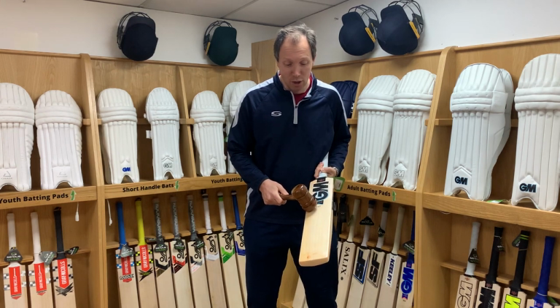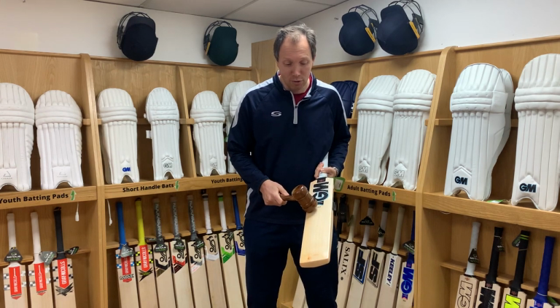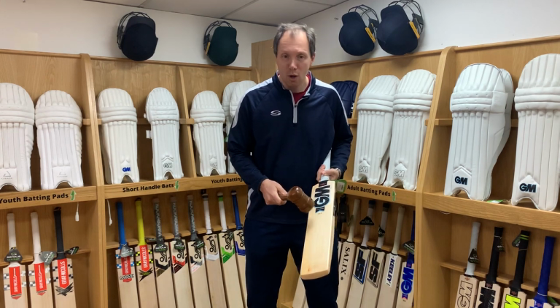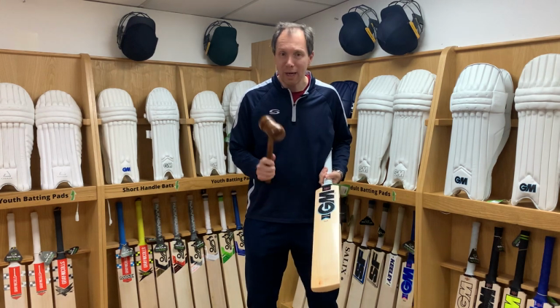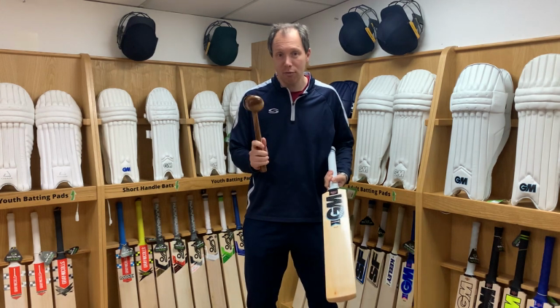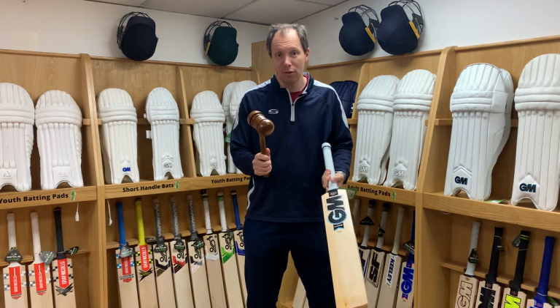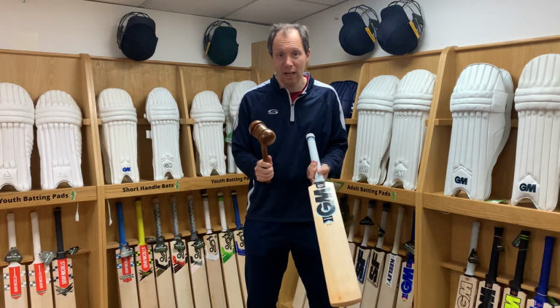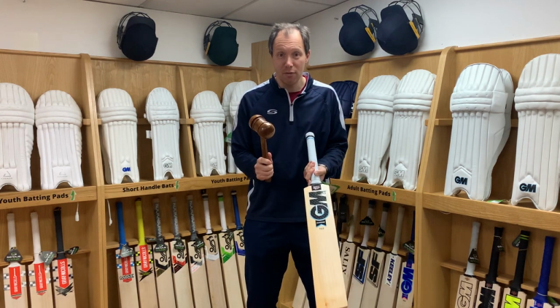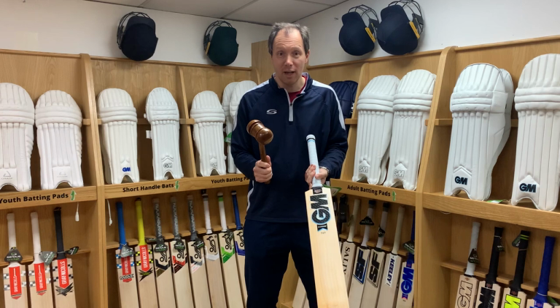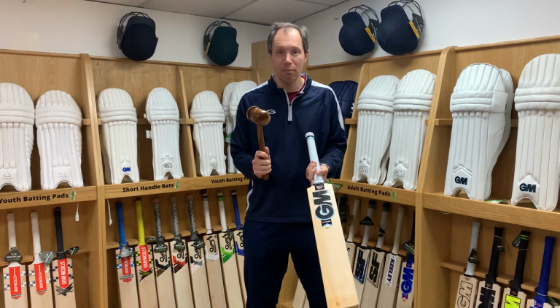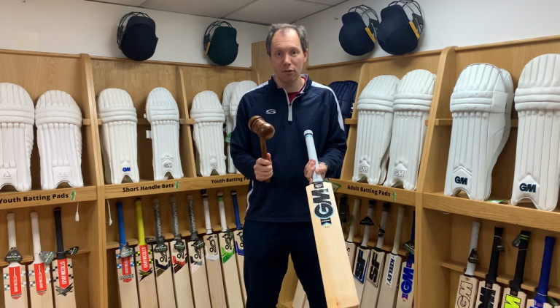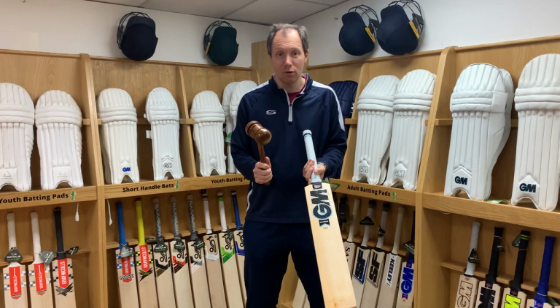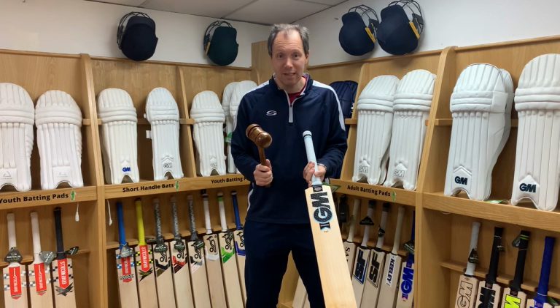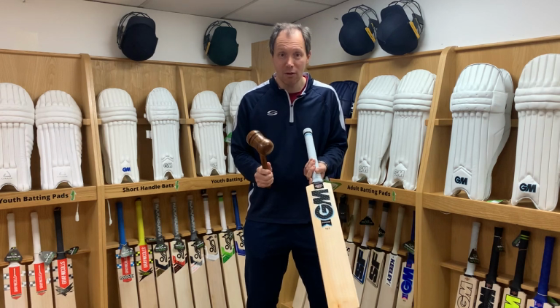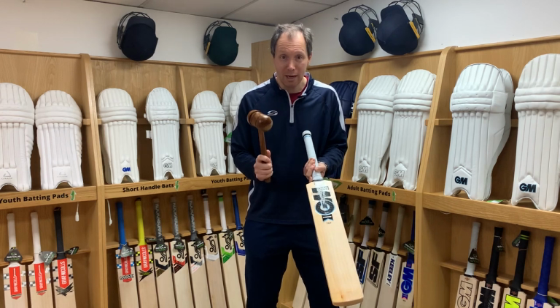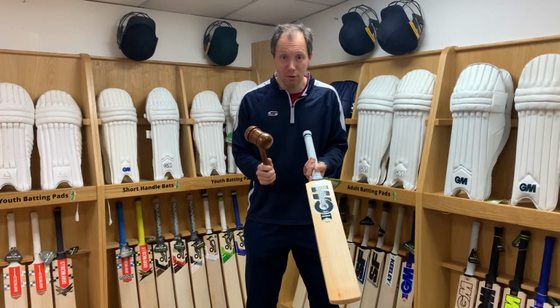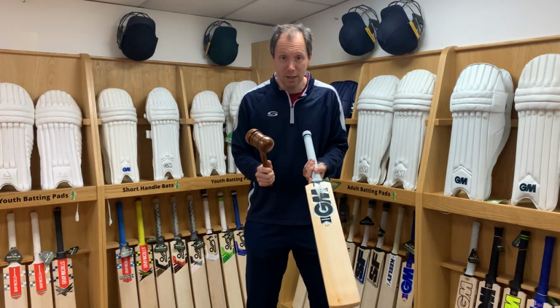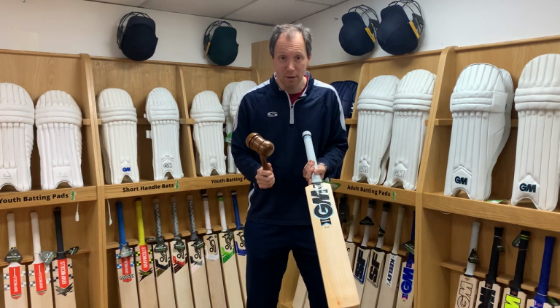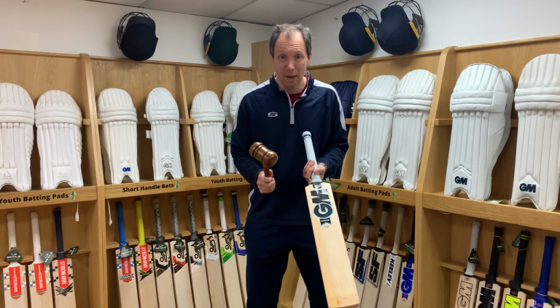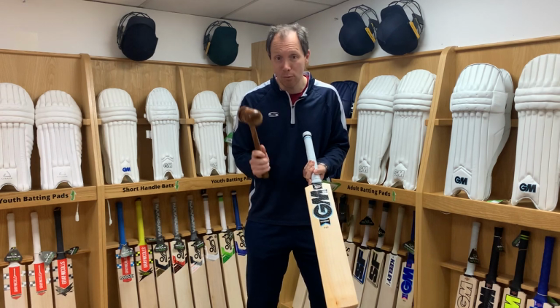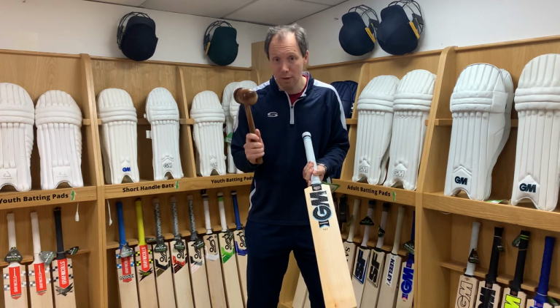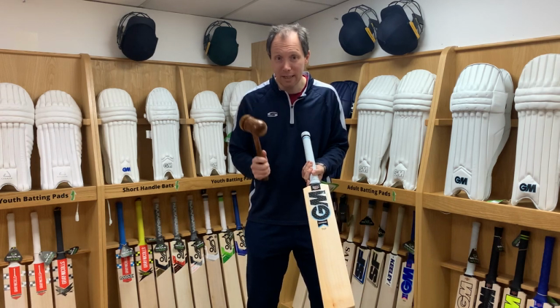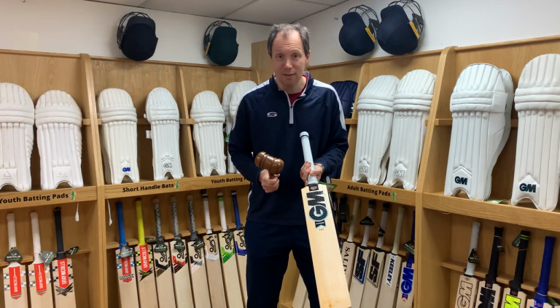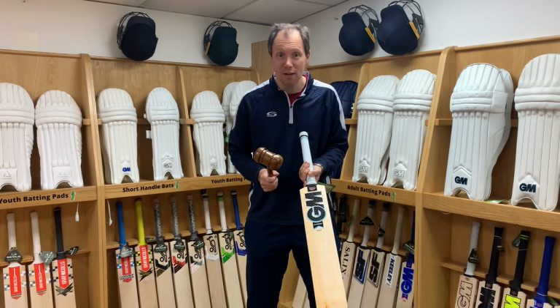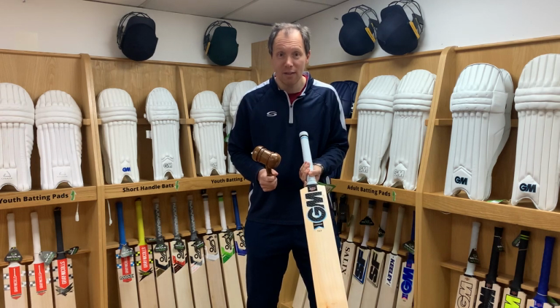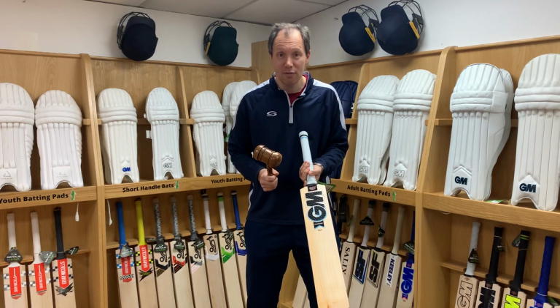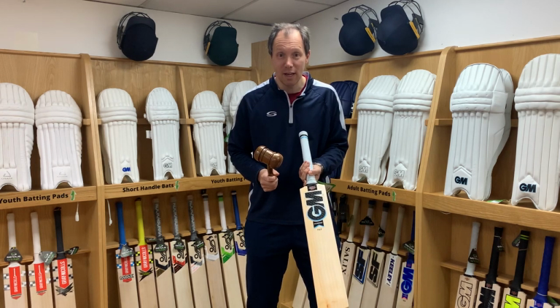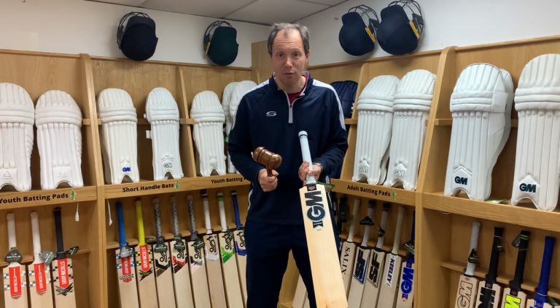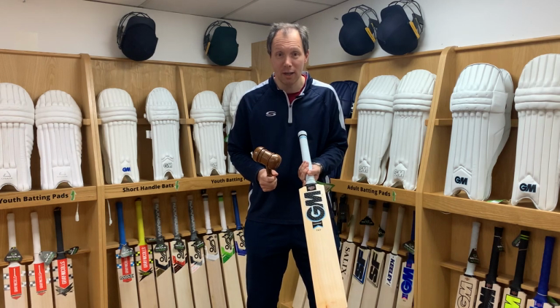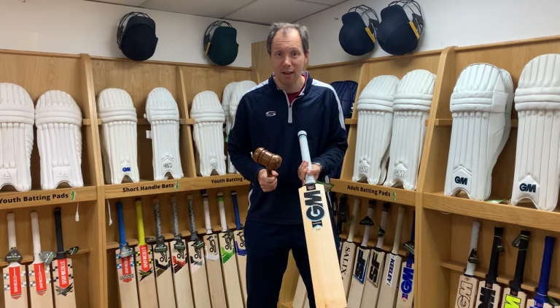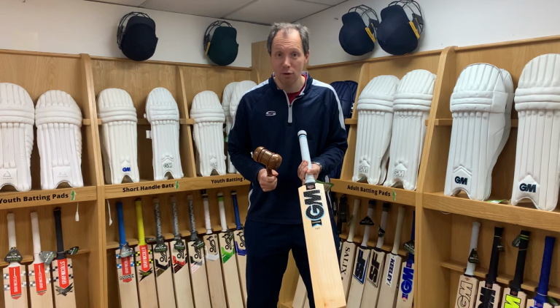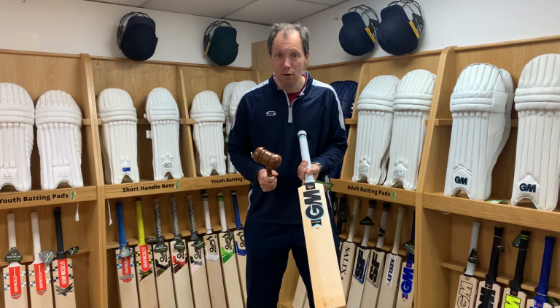We have put together a video with much more detail on how to knock in your cricket bat, and we'll put a link into this video for you to have a look through.